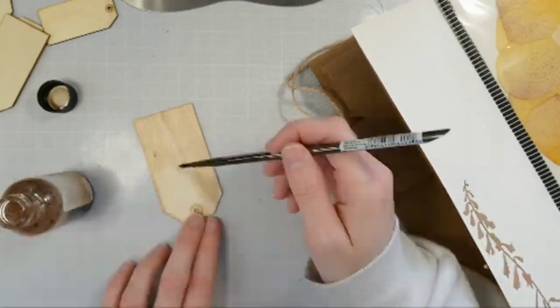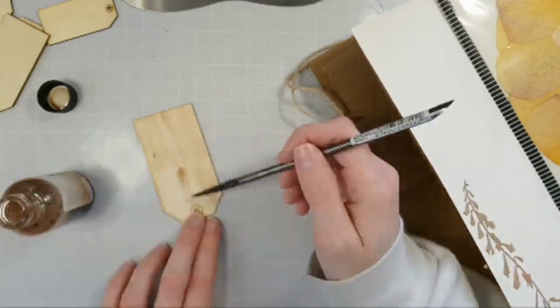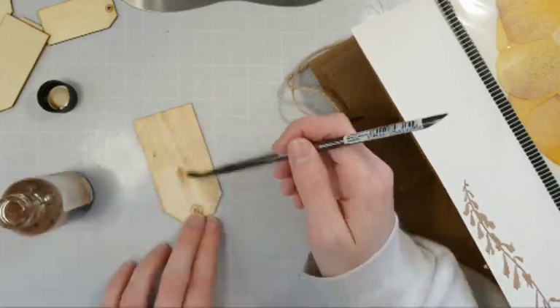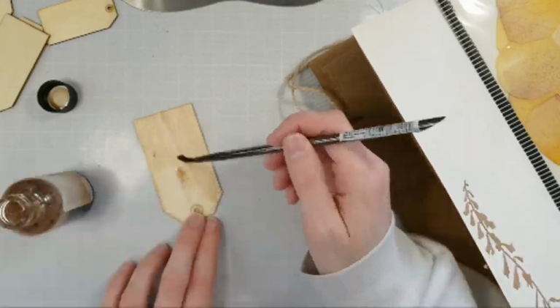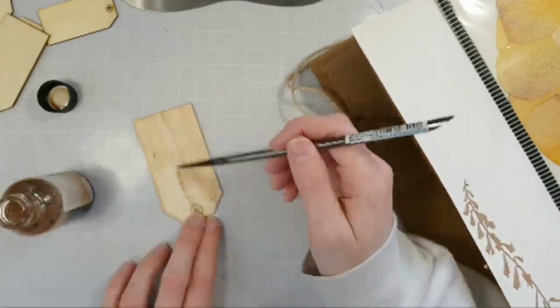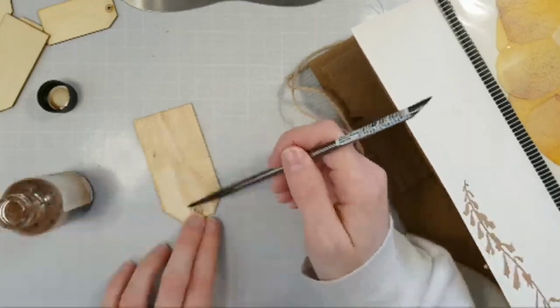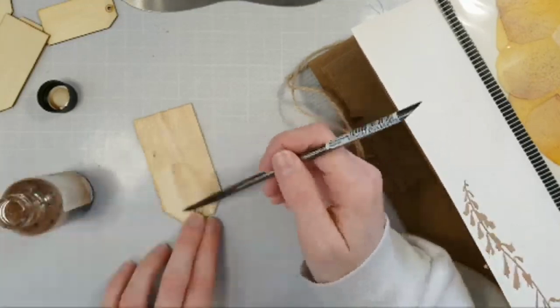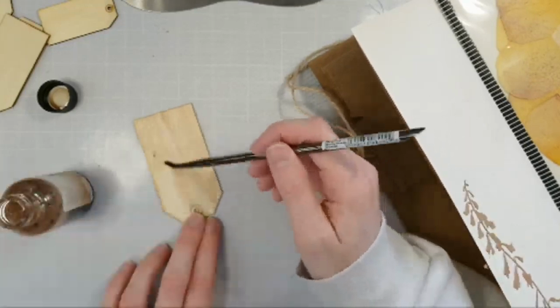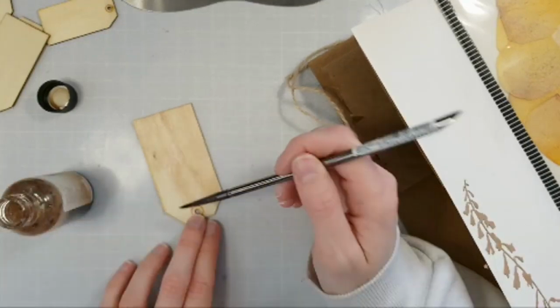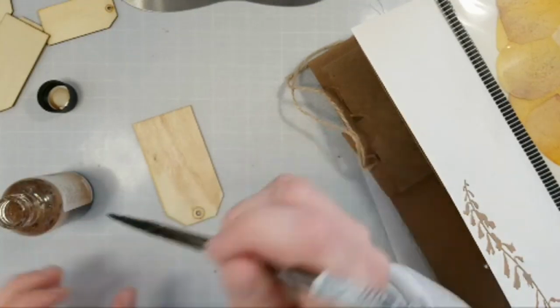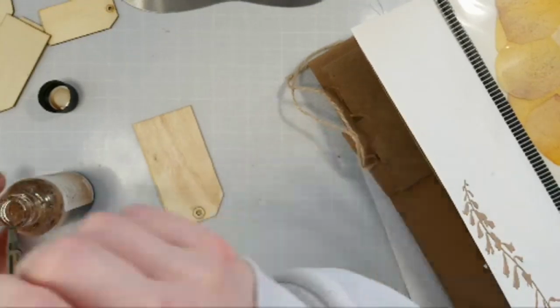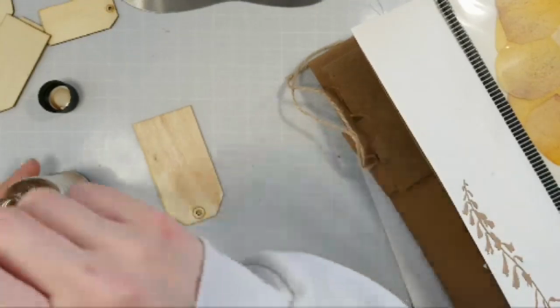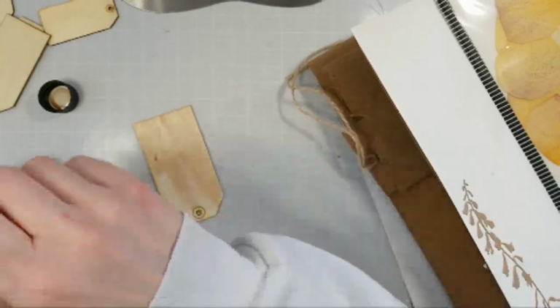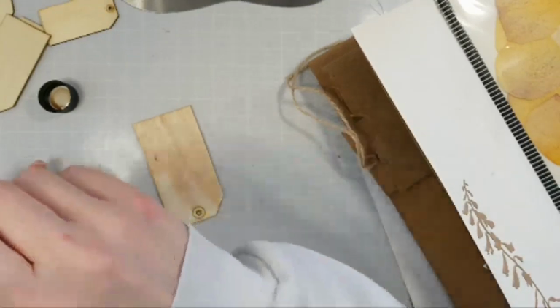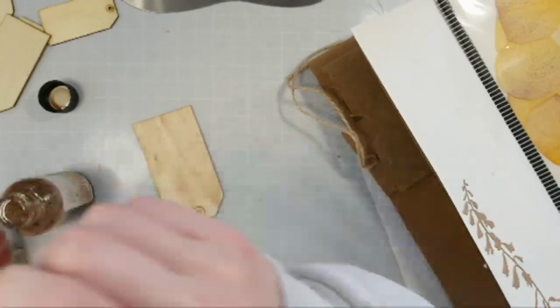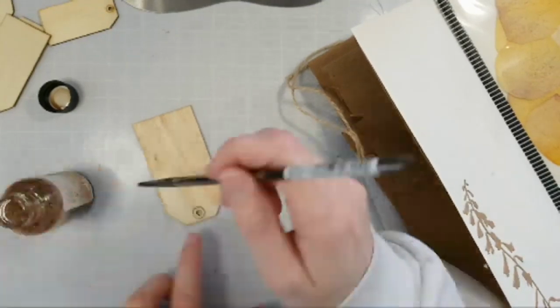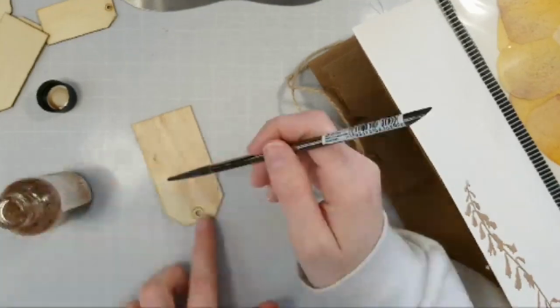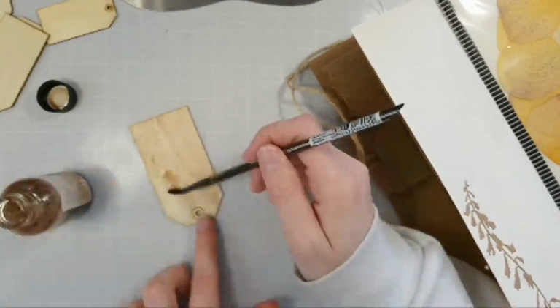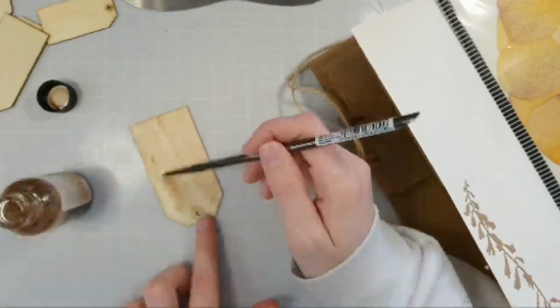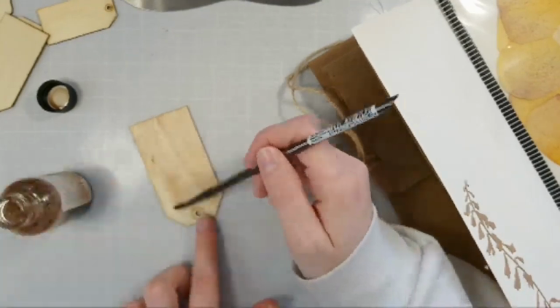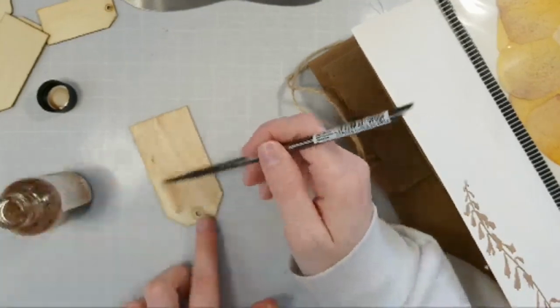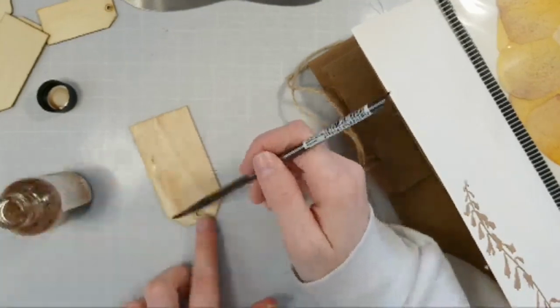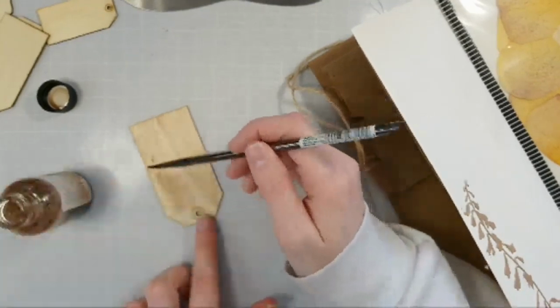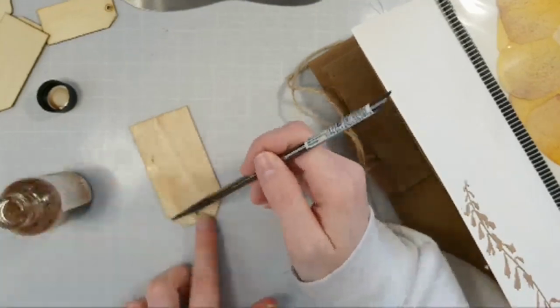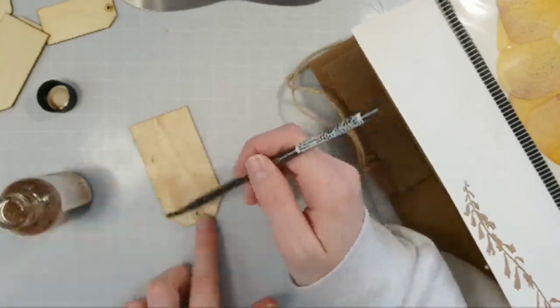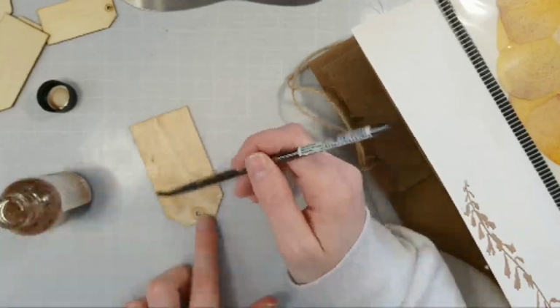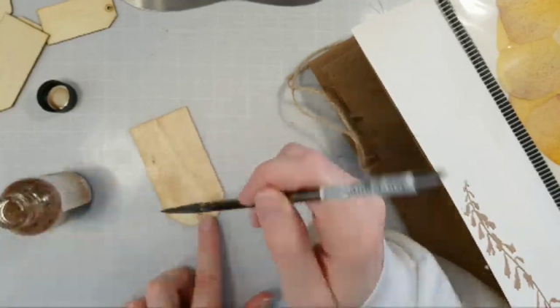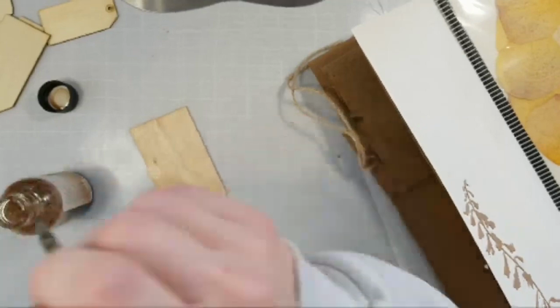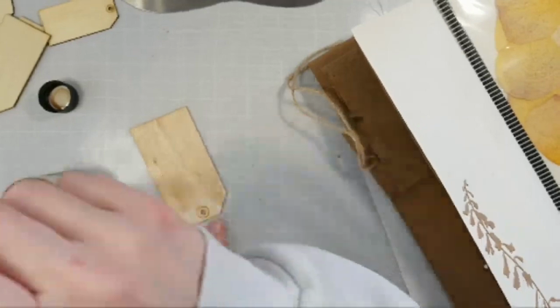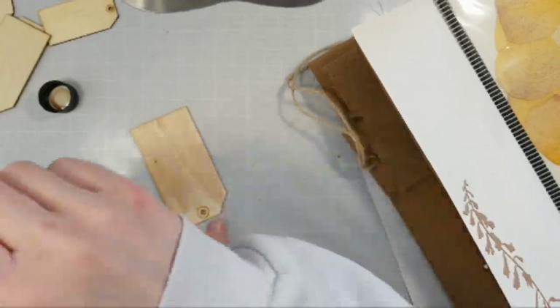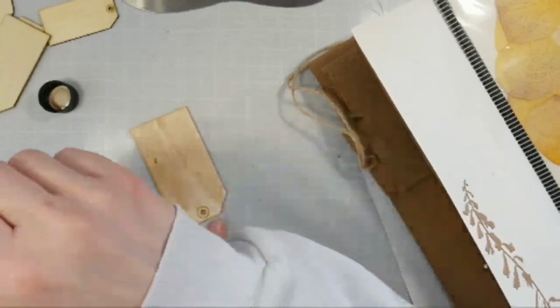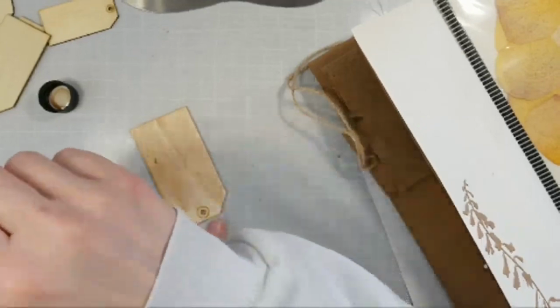It comes in so many different colors. So I thought I would stain a little wood tag here to stick into my journal.